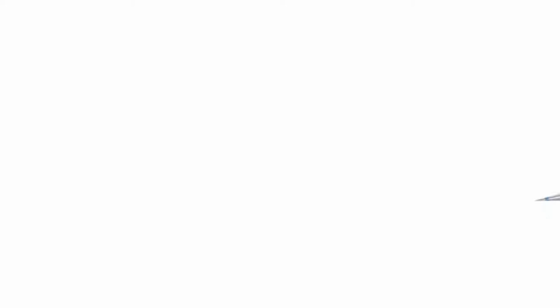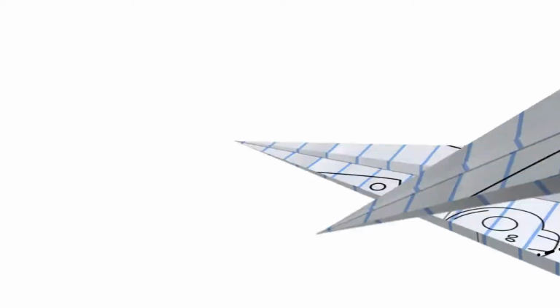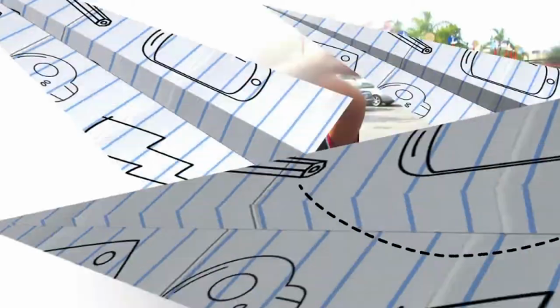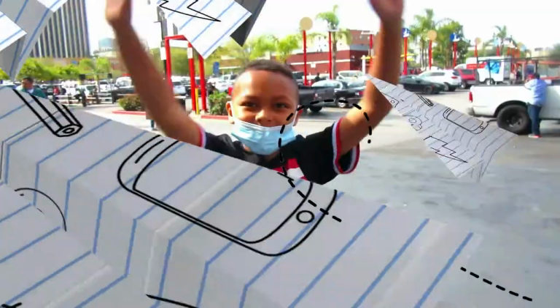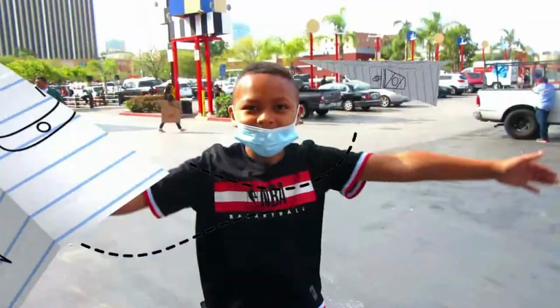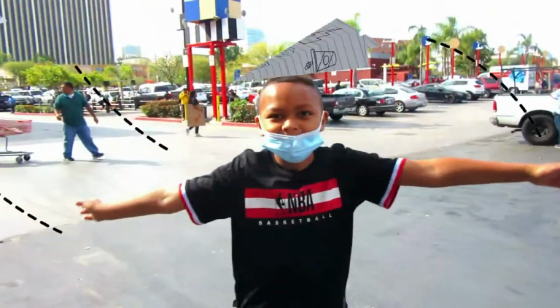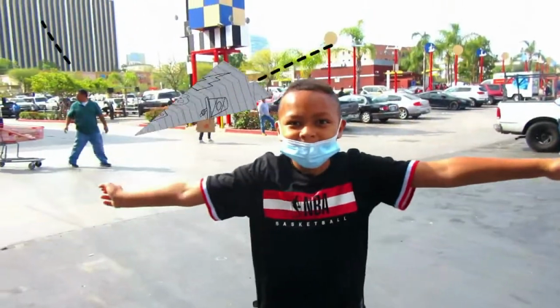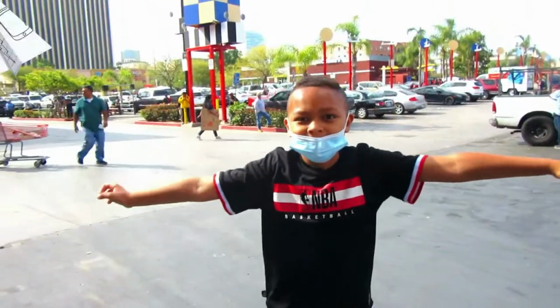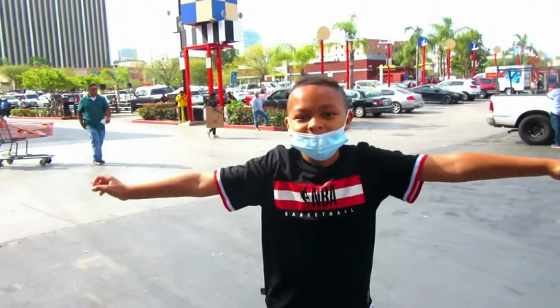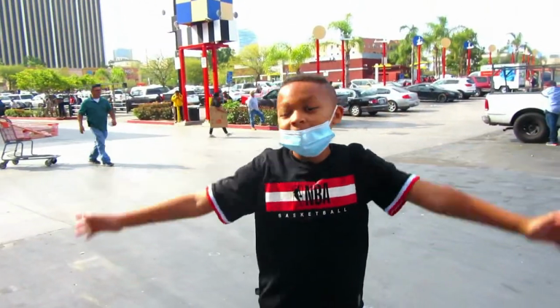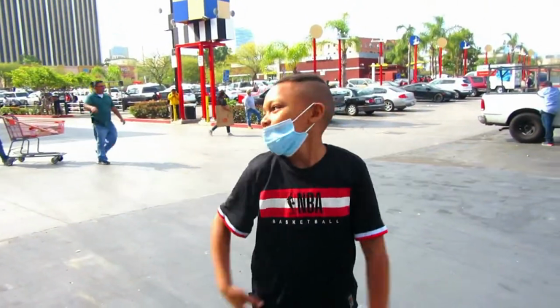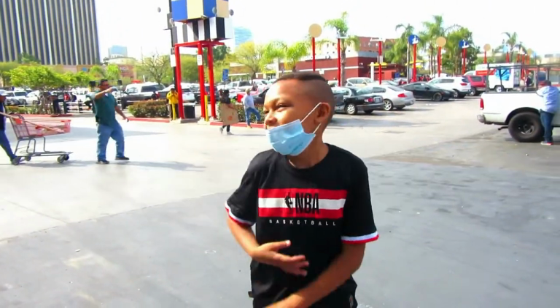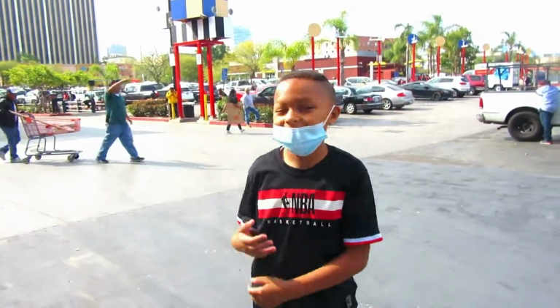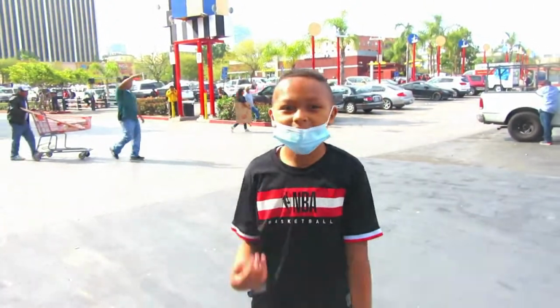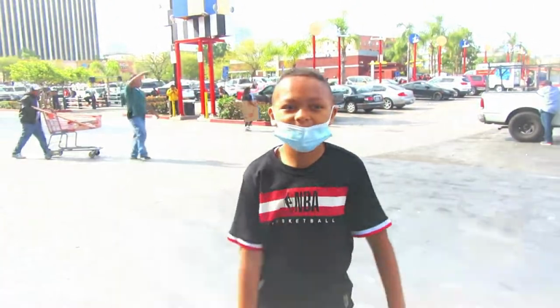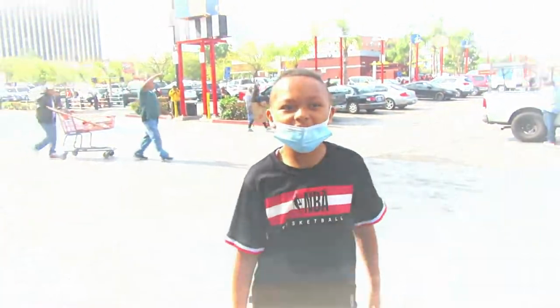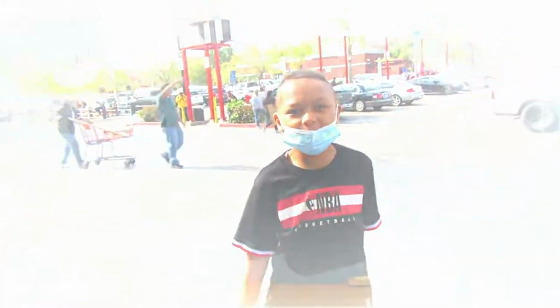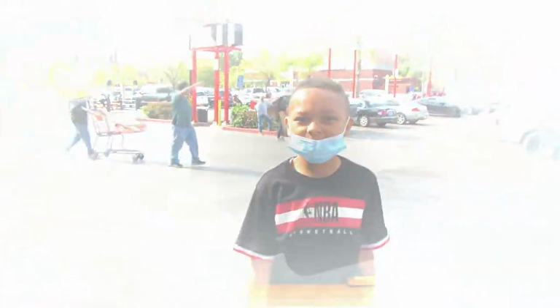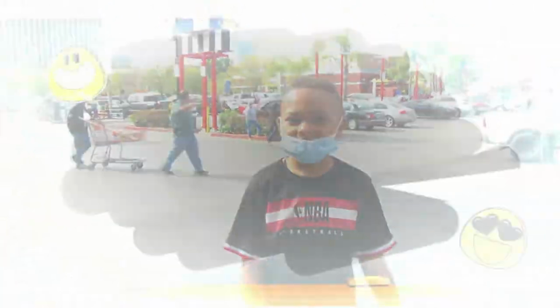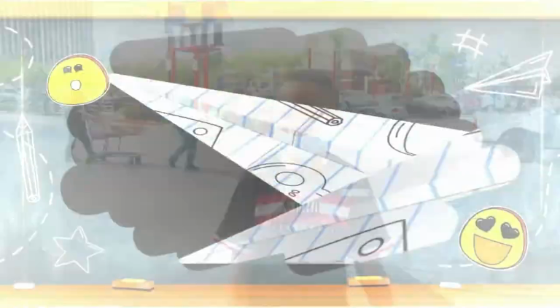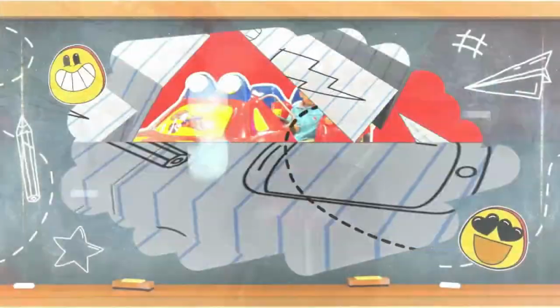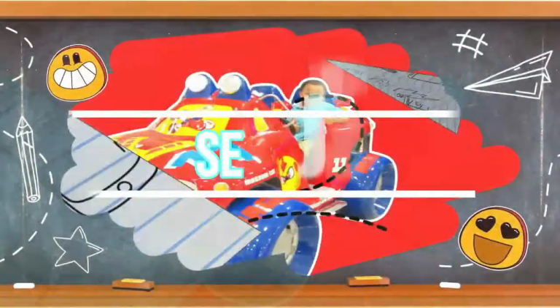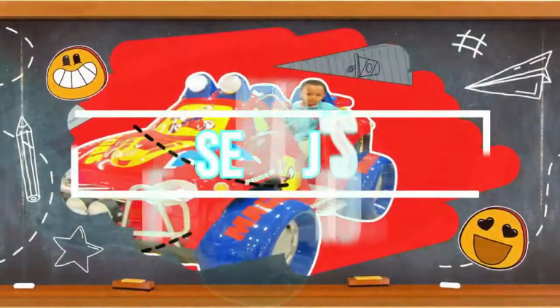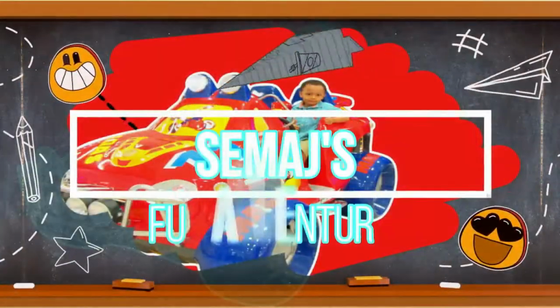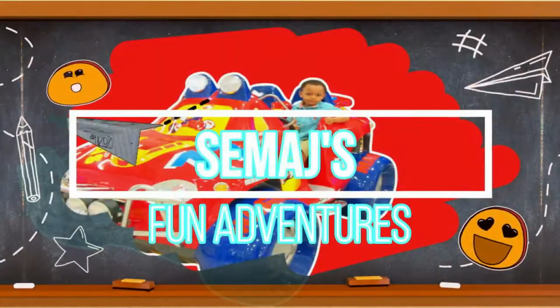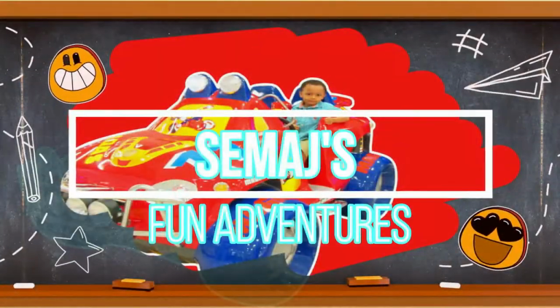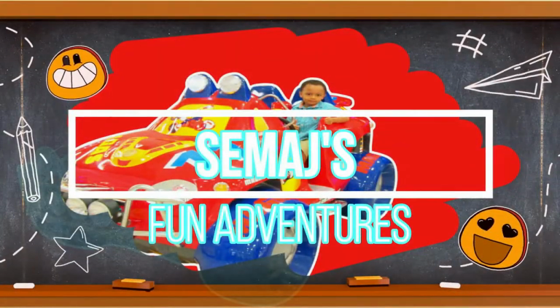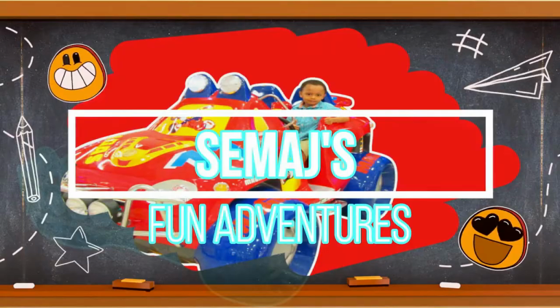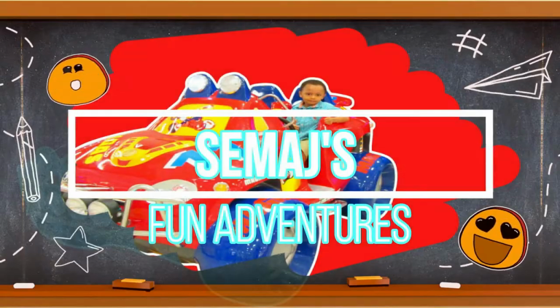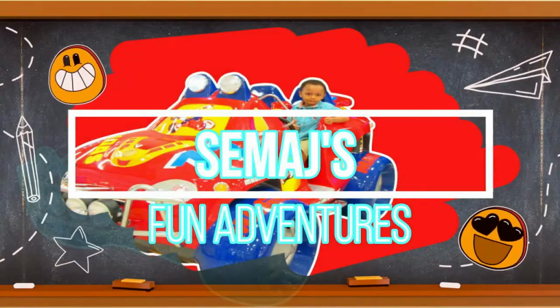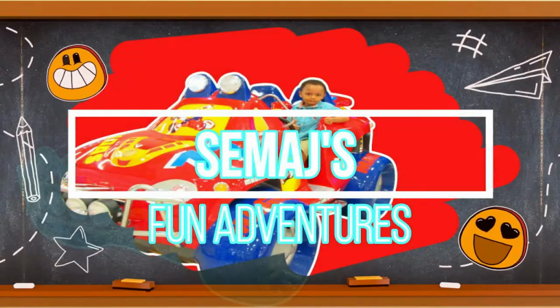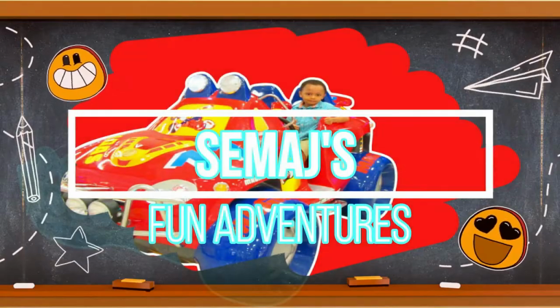Hi! So where are we? We're at our home decor. My day is fun adventures!